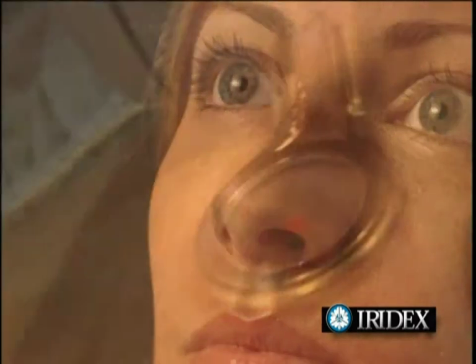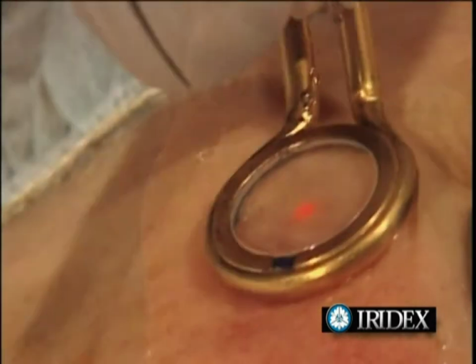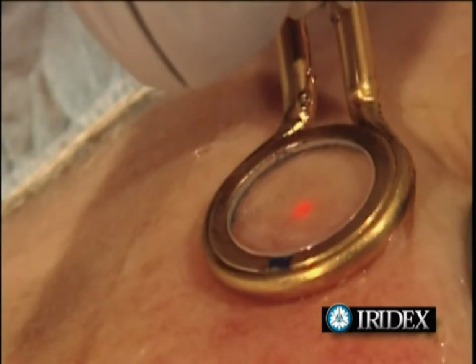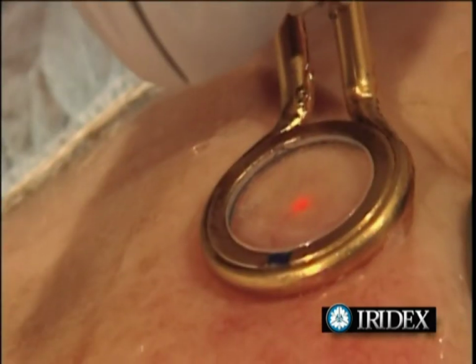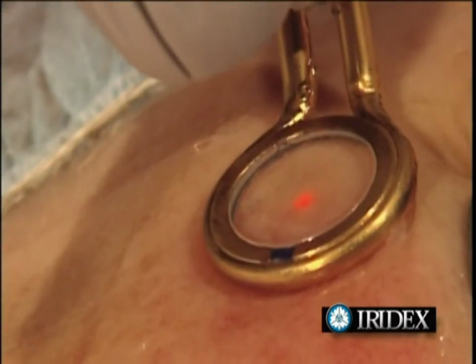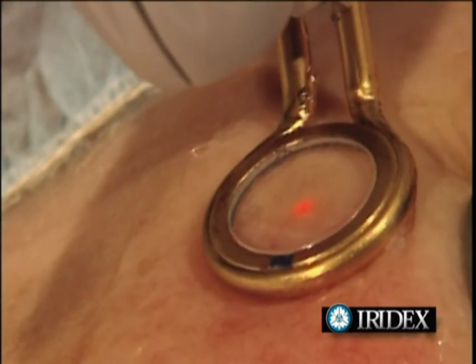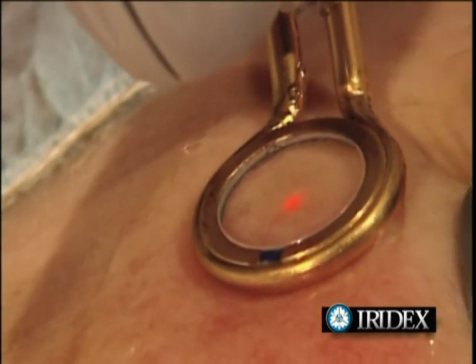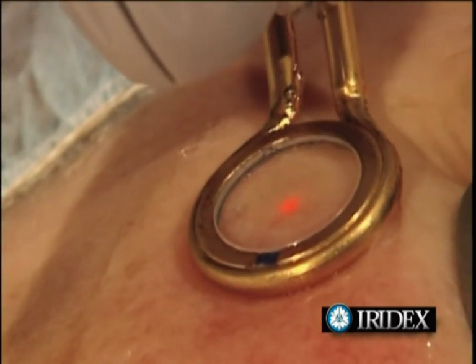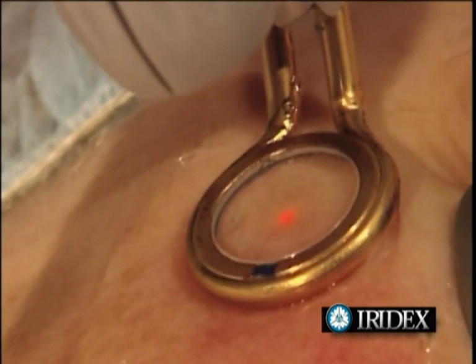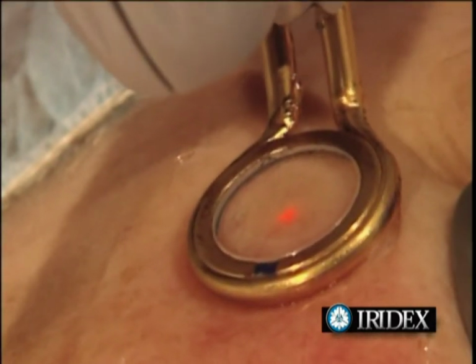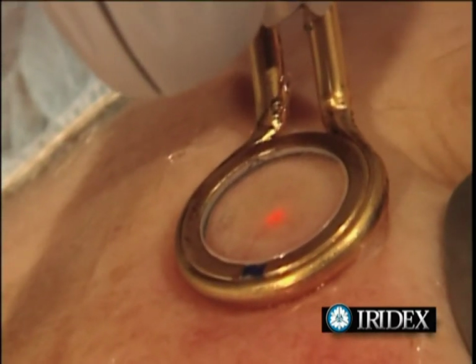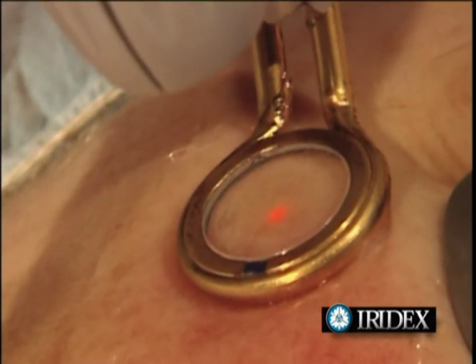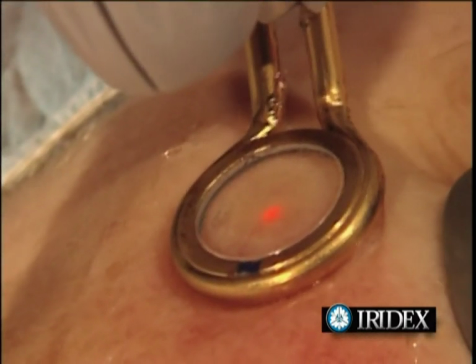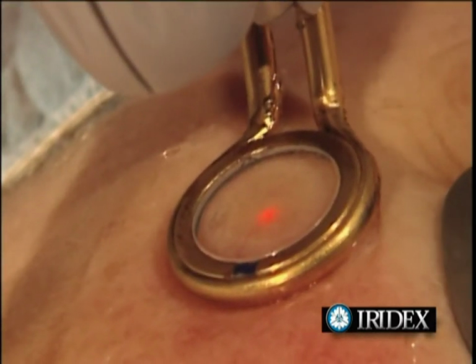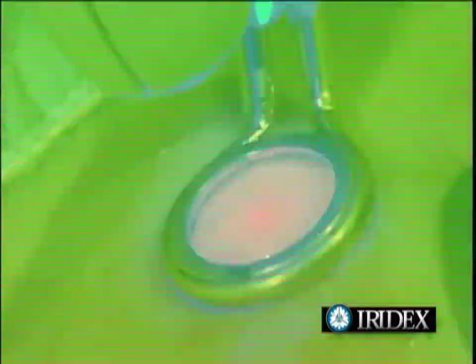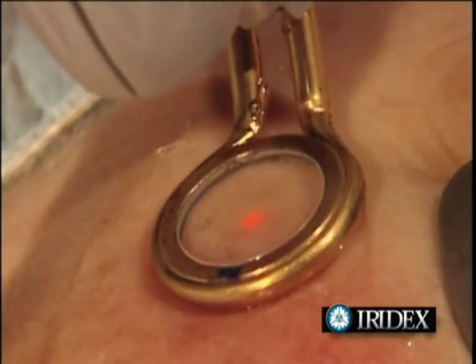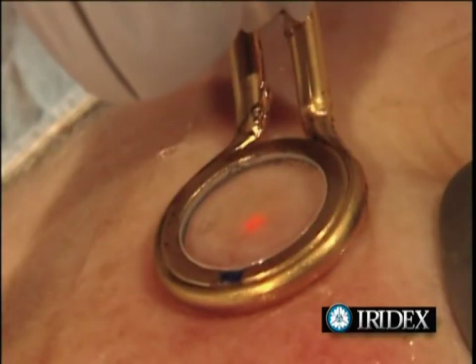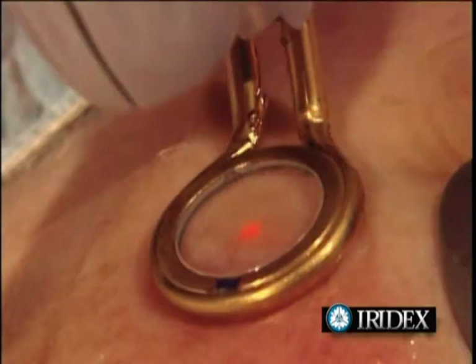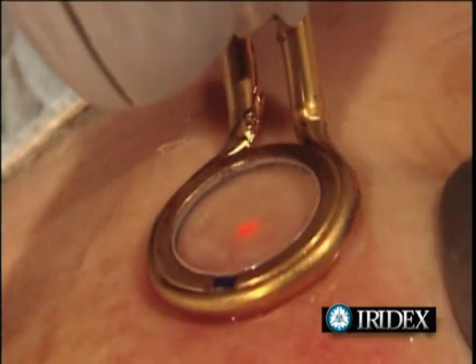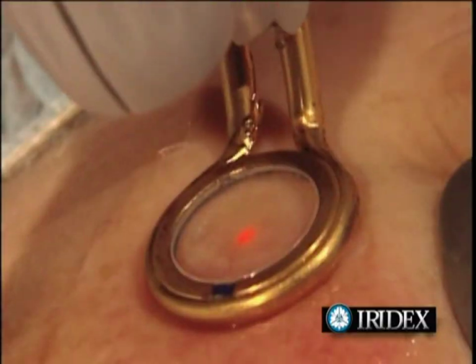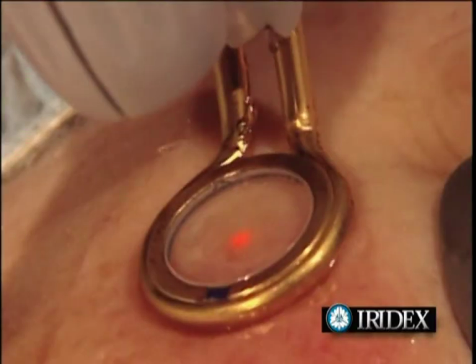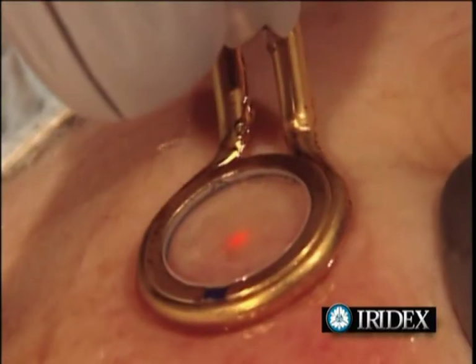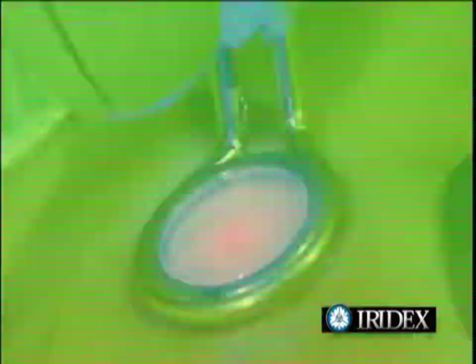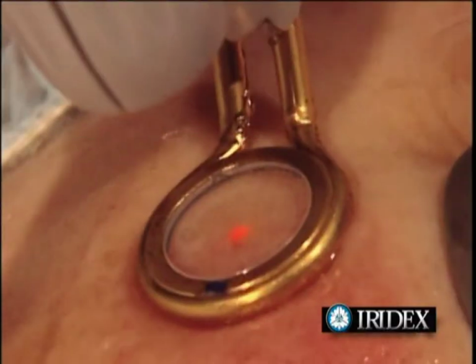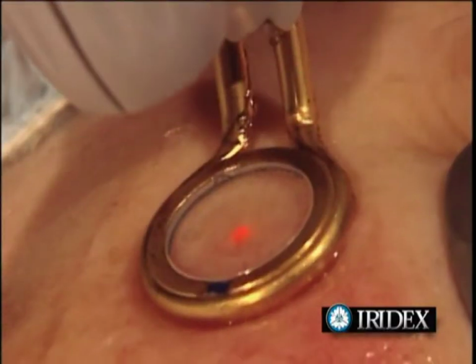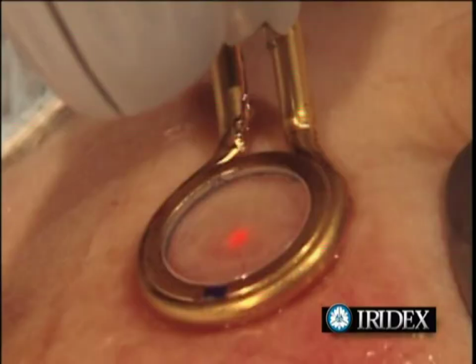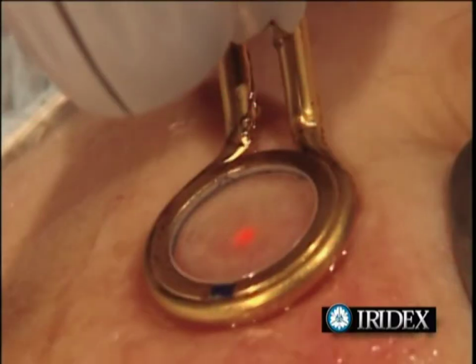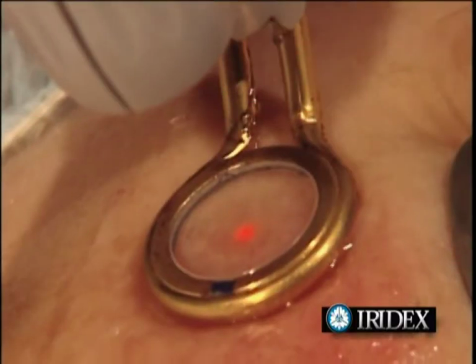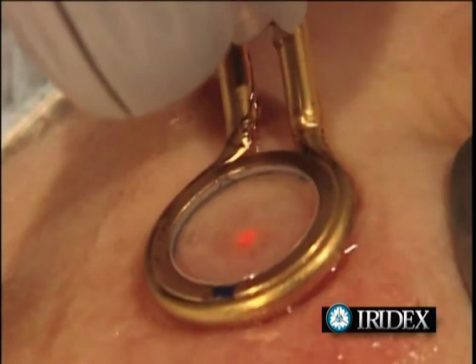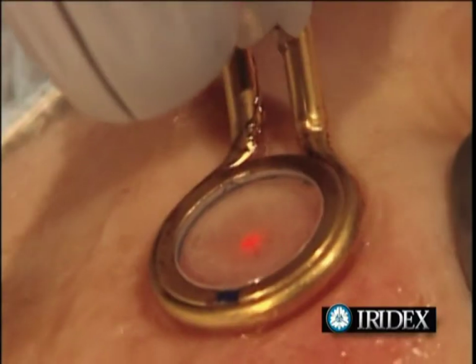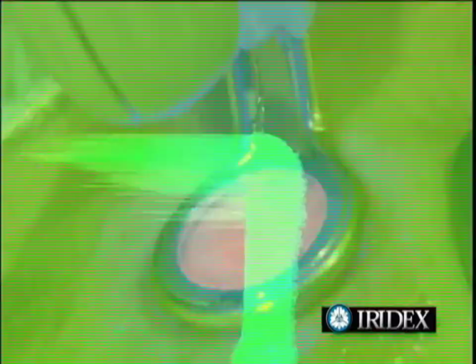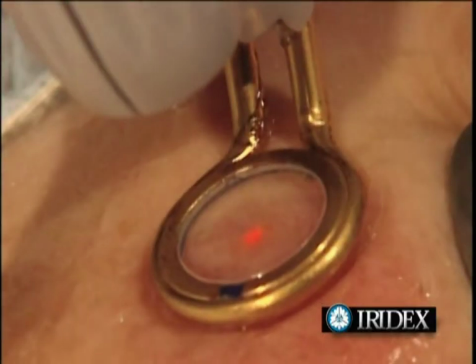Ask your physician to tell you more about how laser treatments for your facial veins might be right for you.